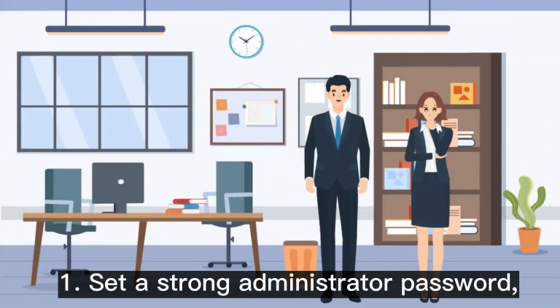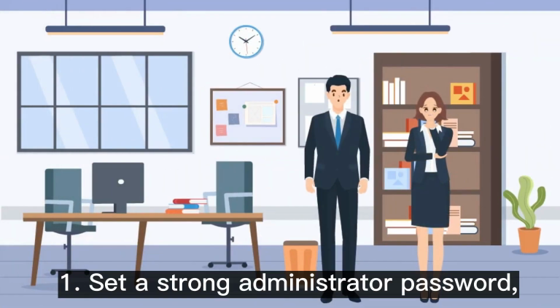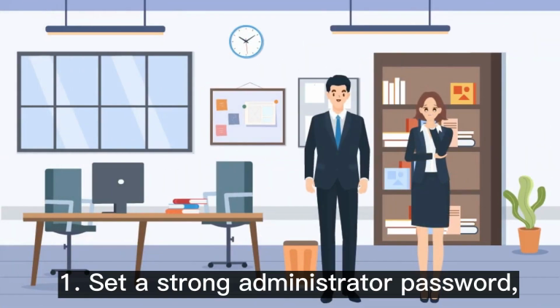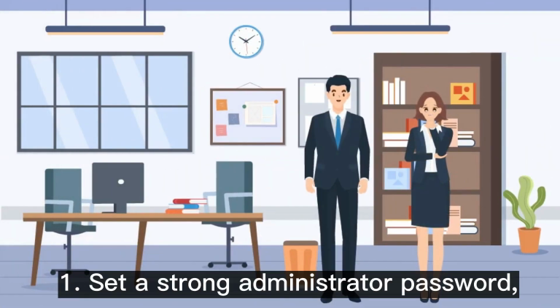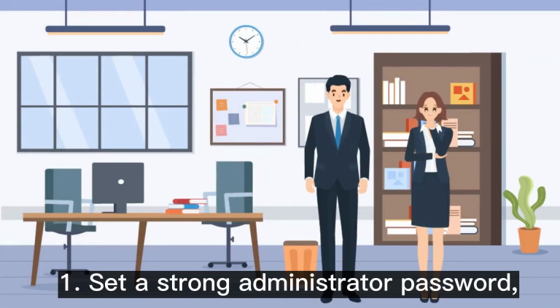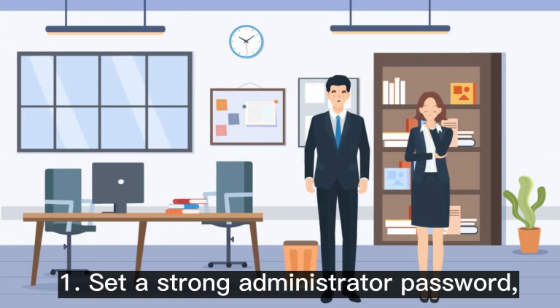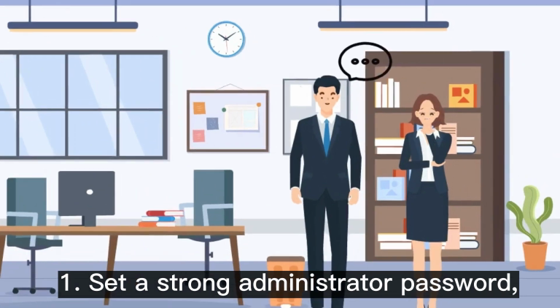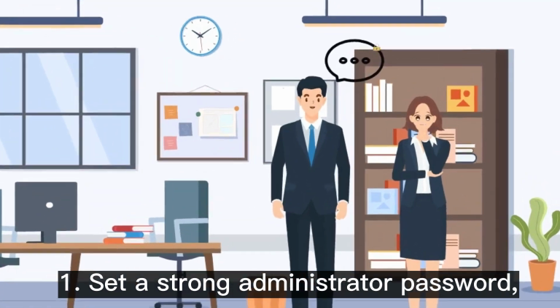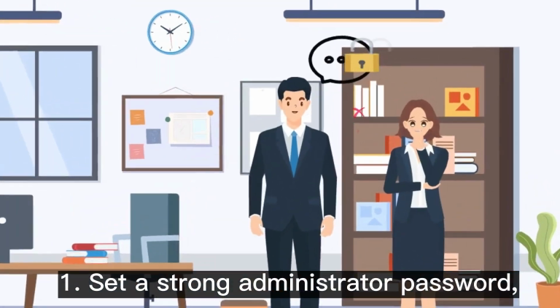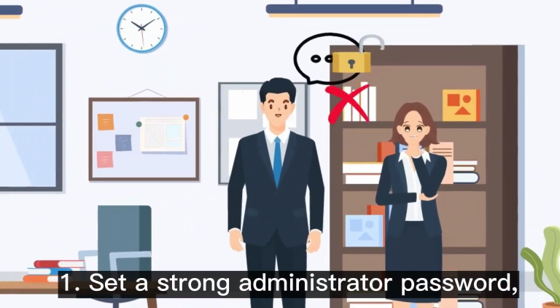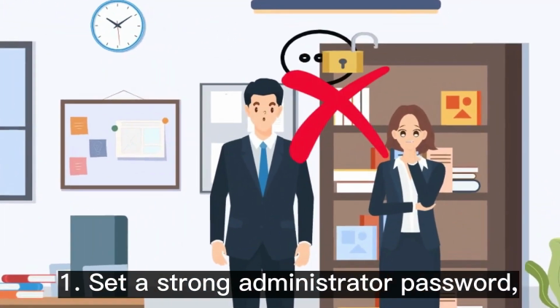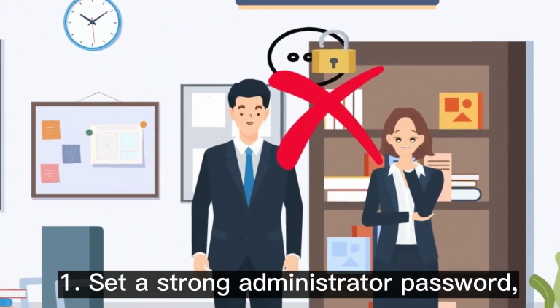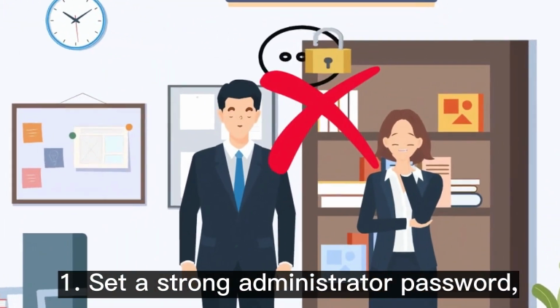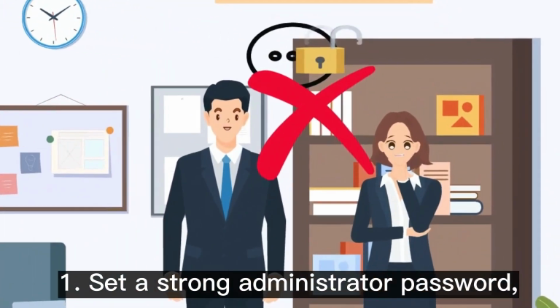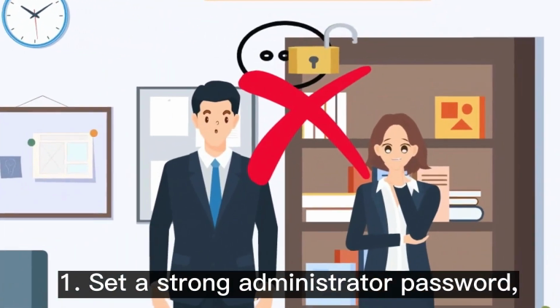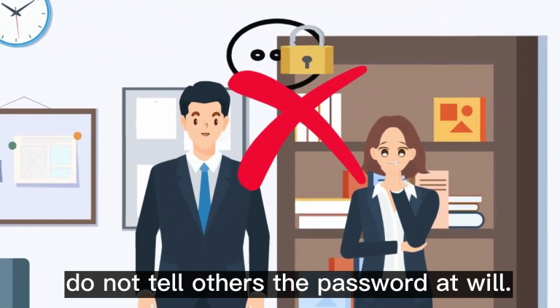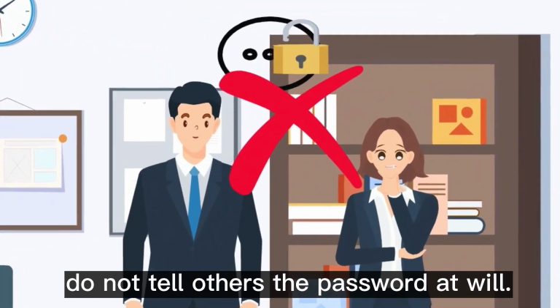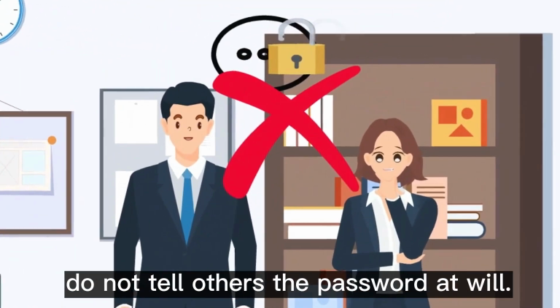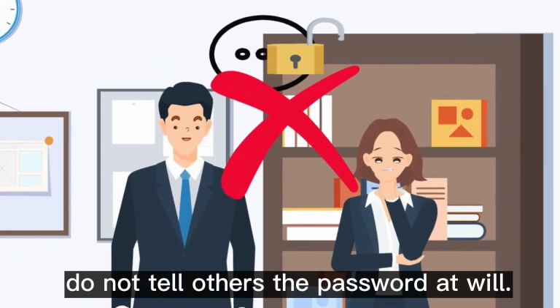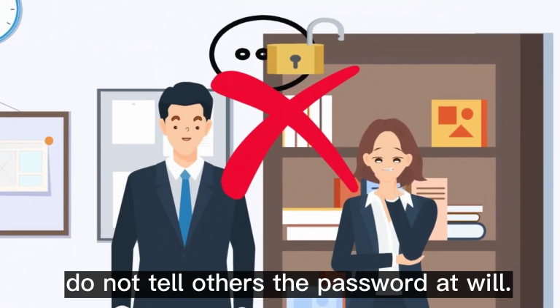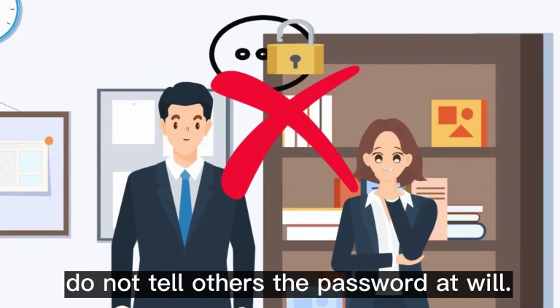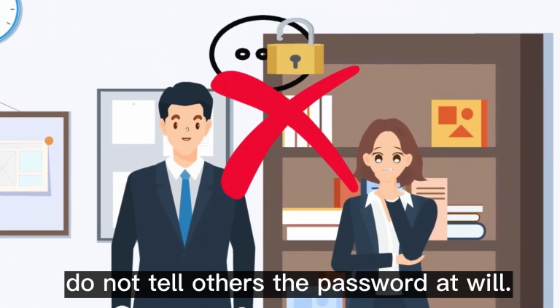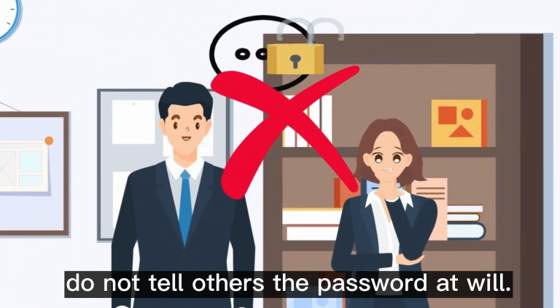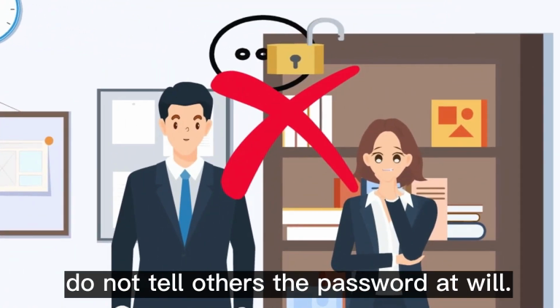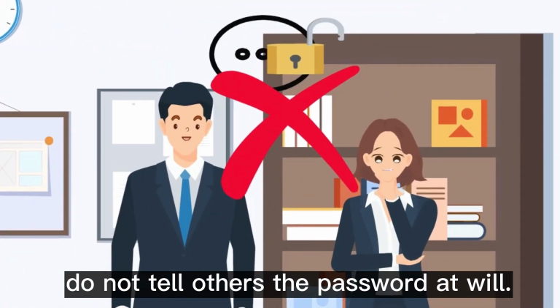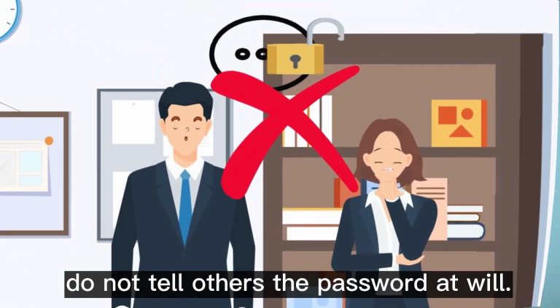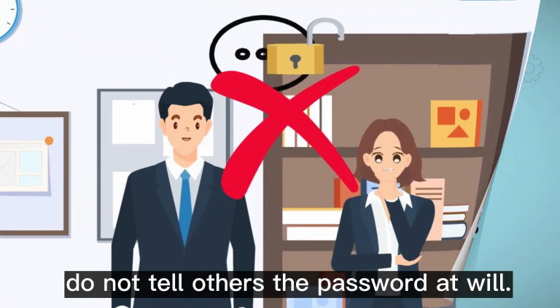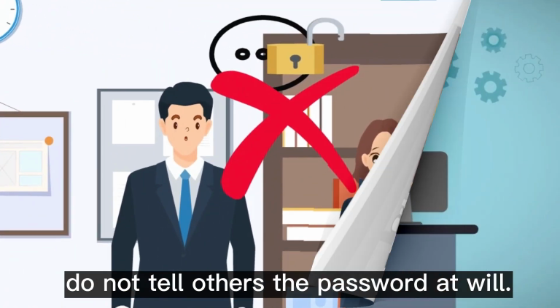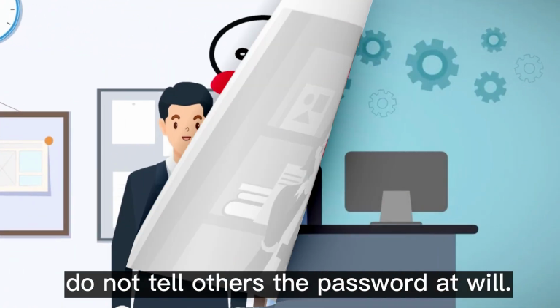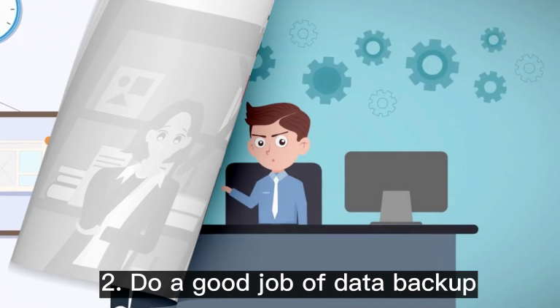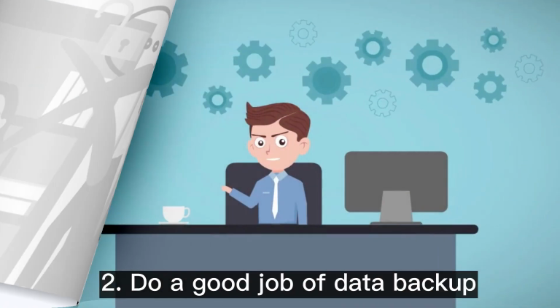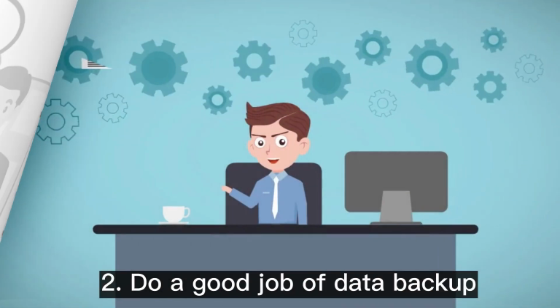Tip 1: Set a strong administrator password. Do not tell others the password.